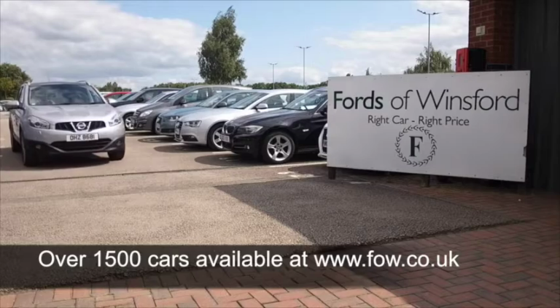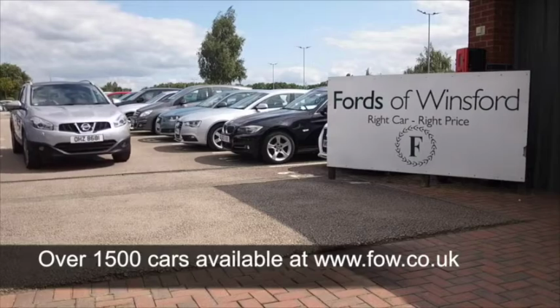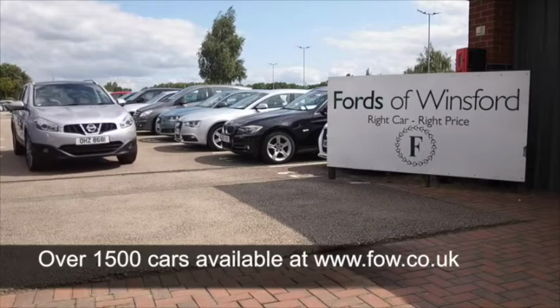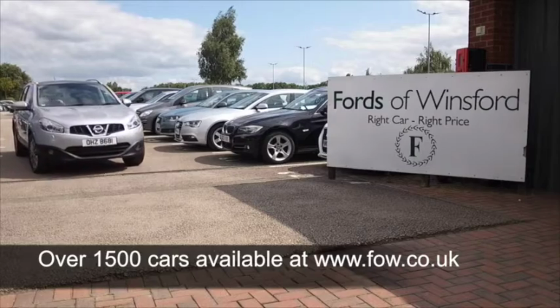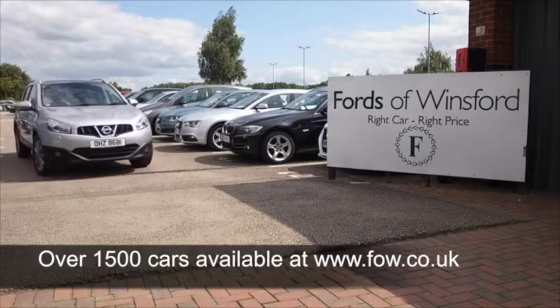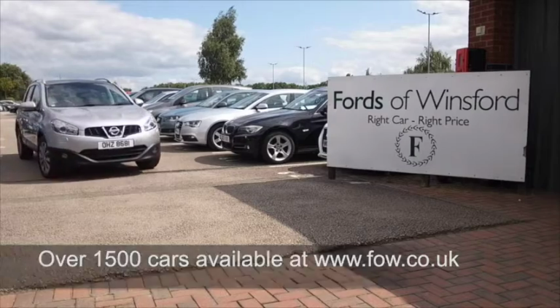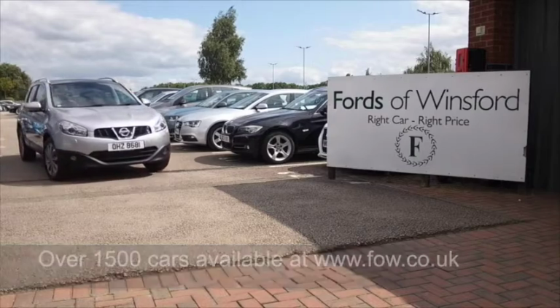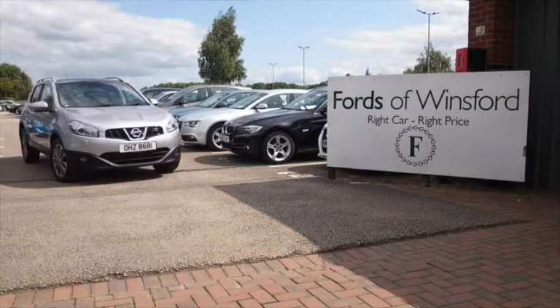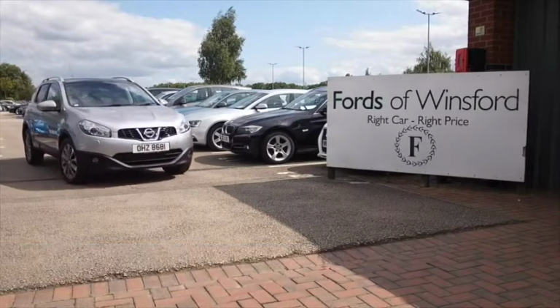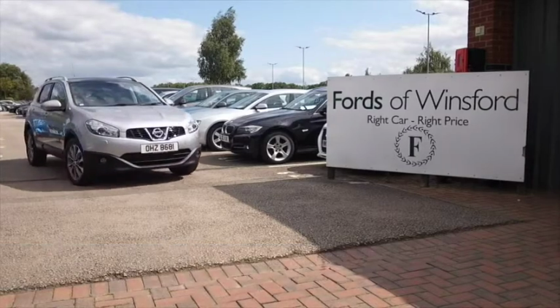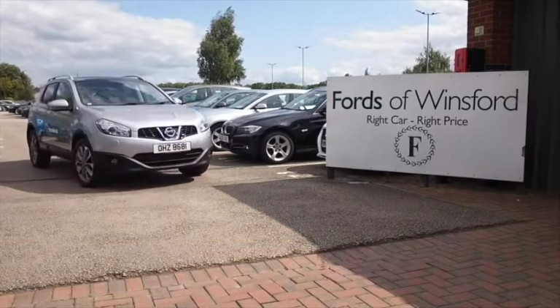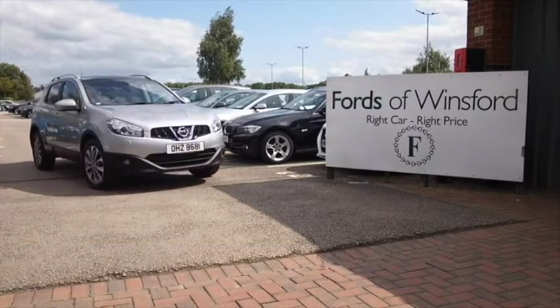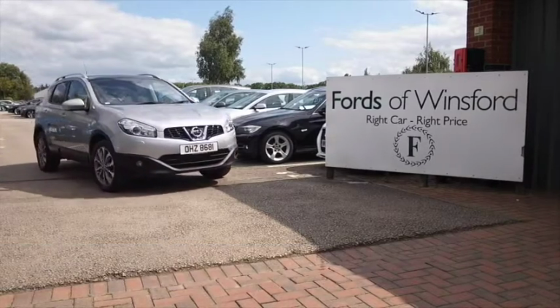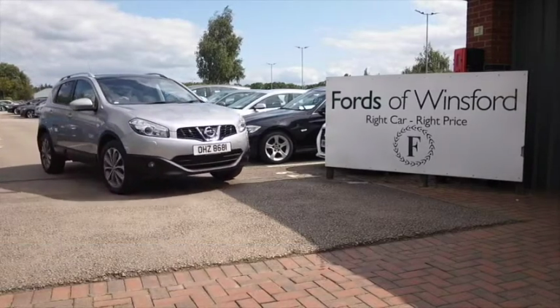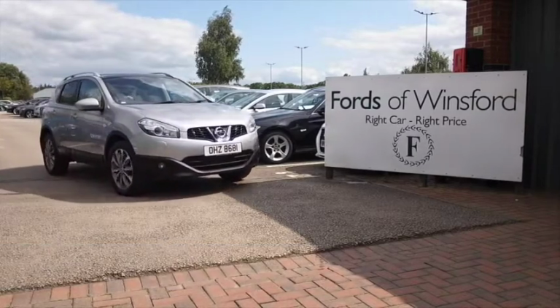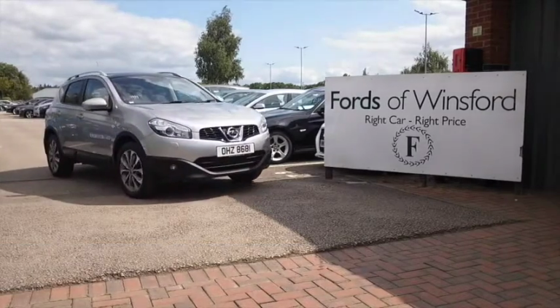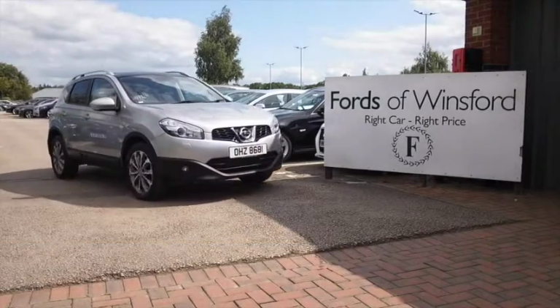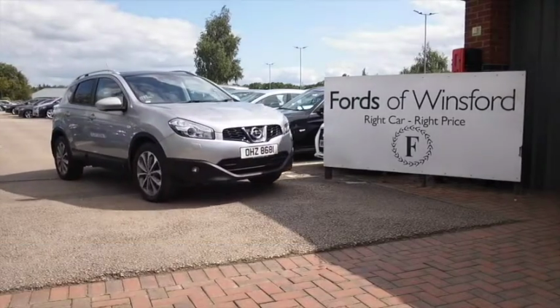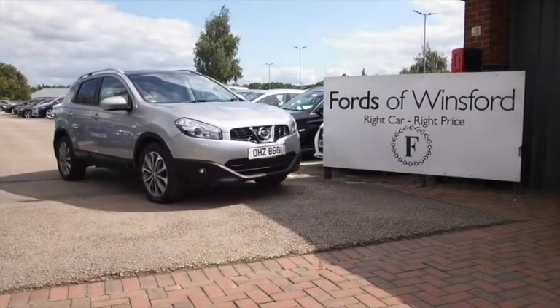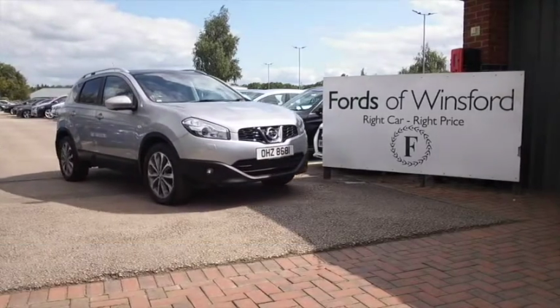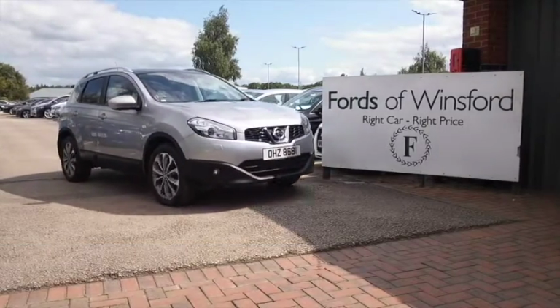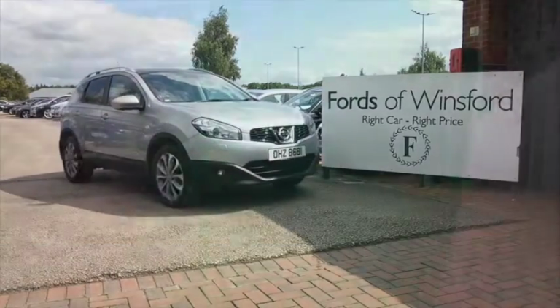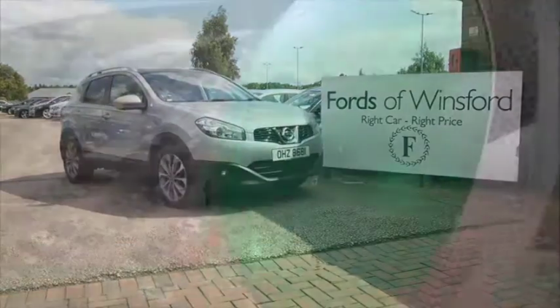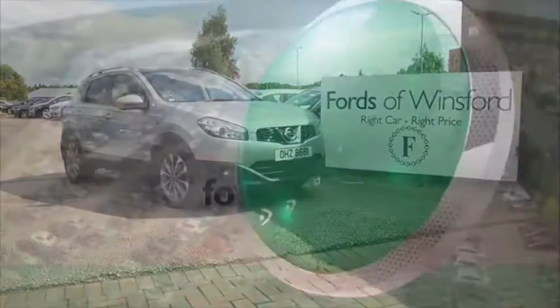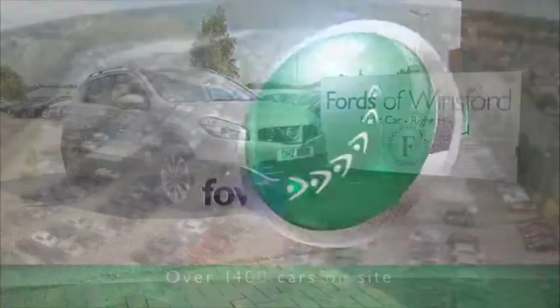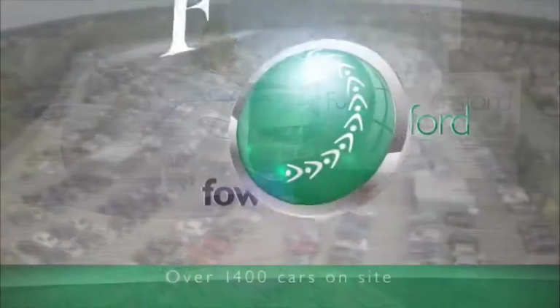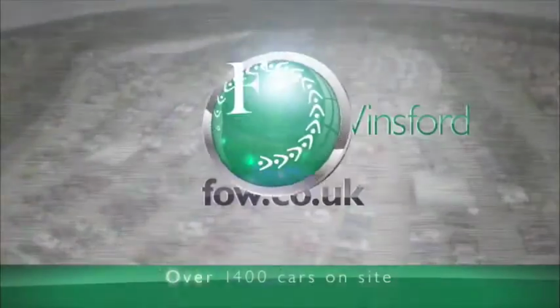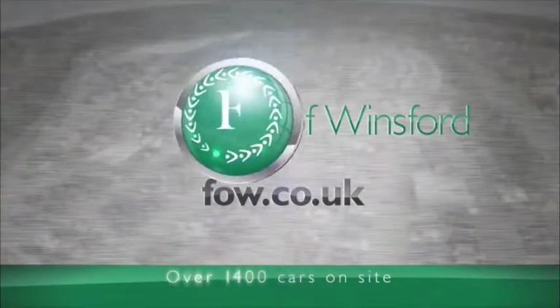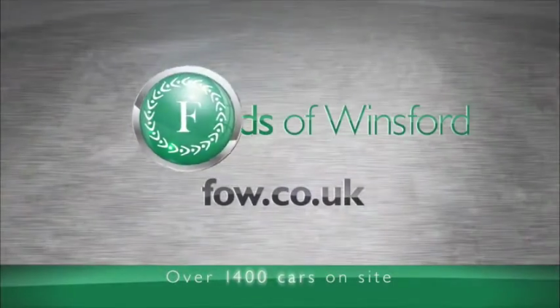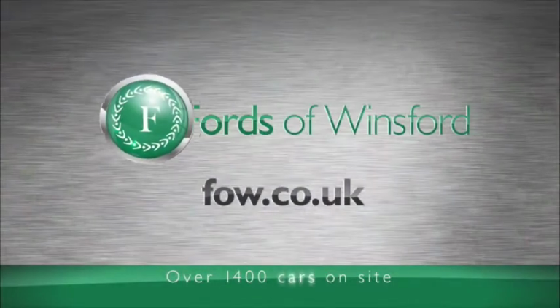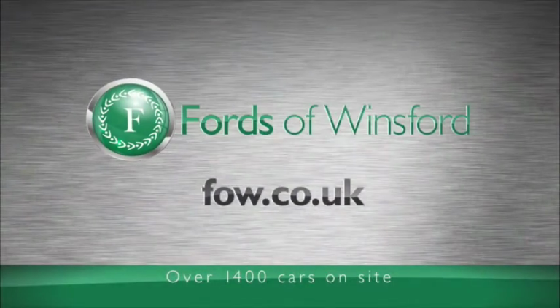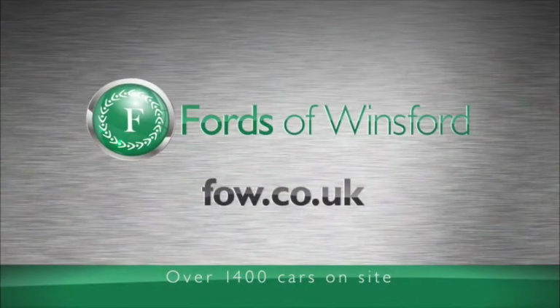So if you fancy a test drive, why not ring and reserve? Bring your license with you and you can have a test drive.